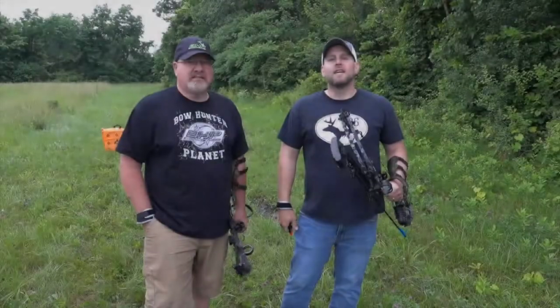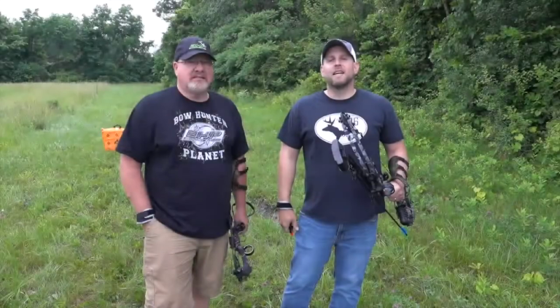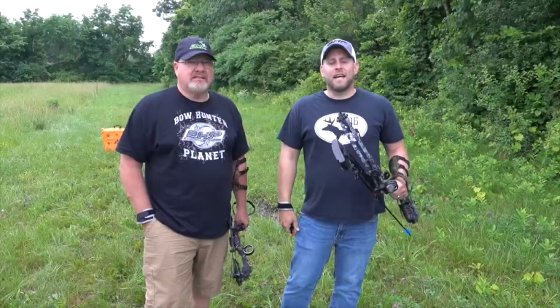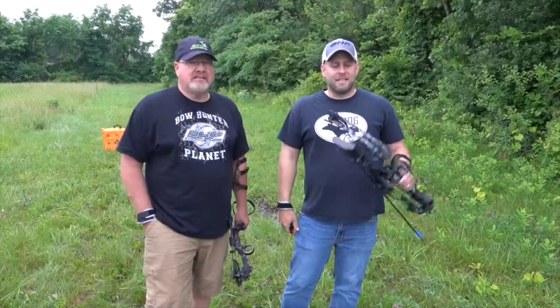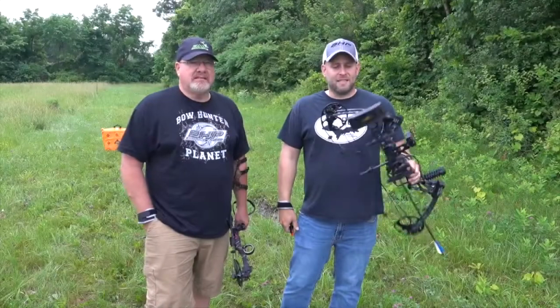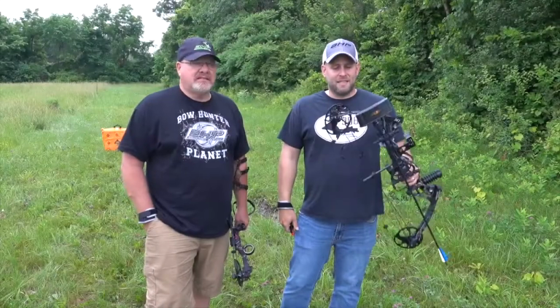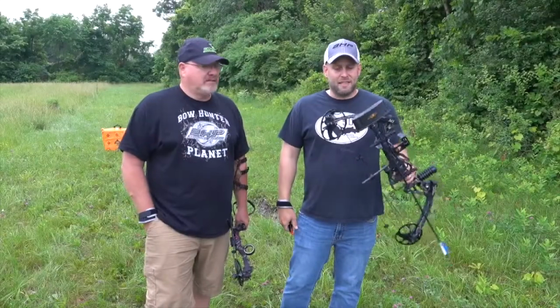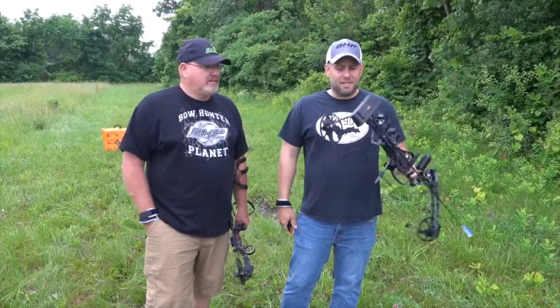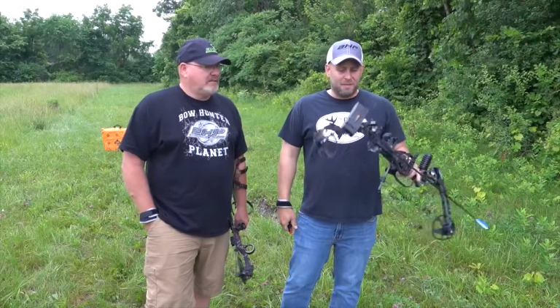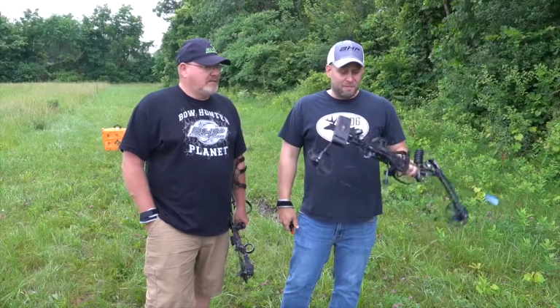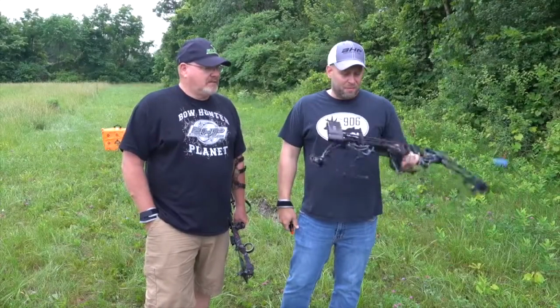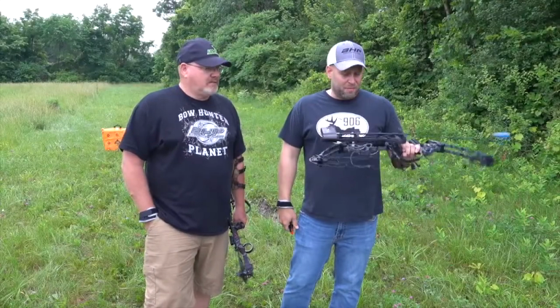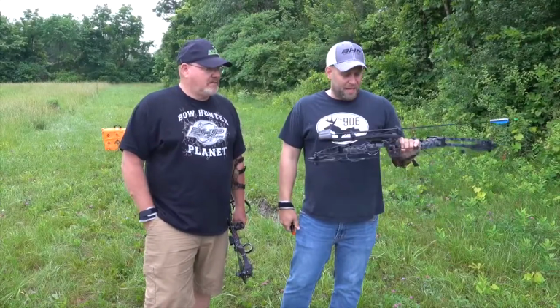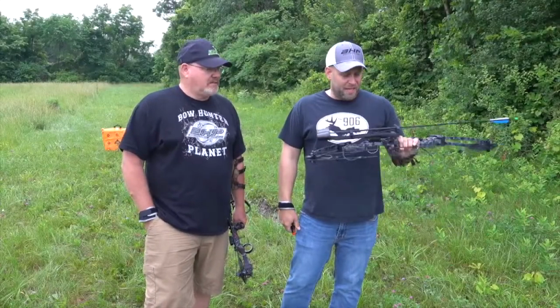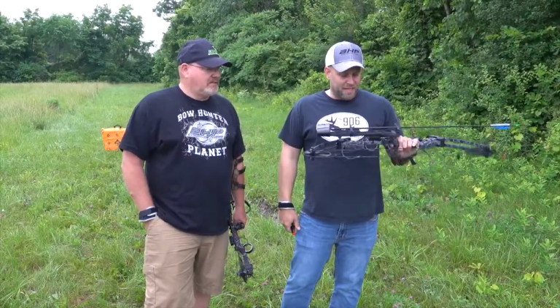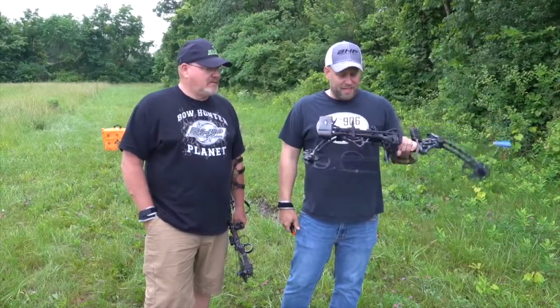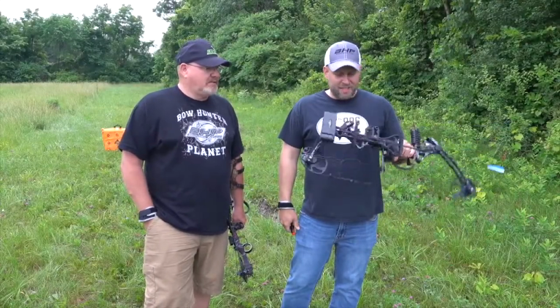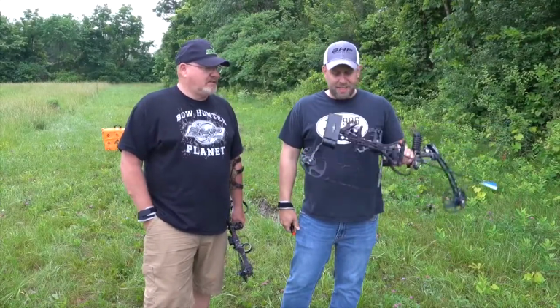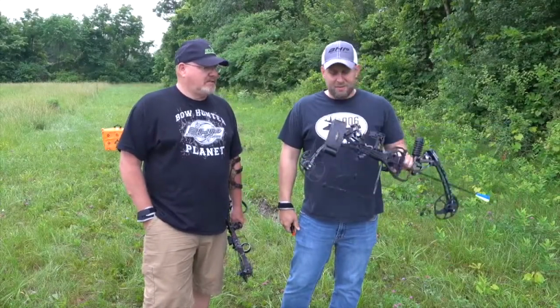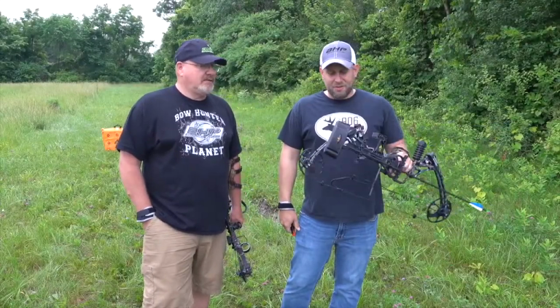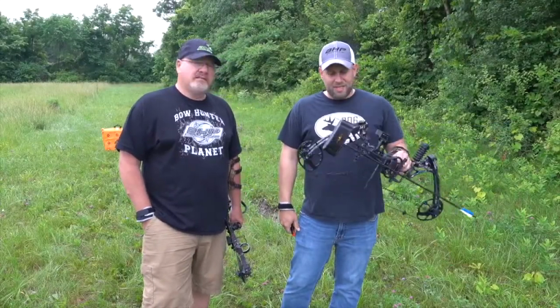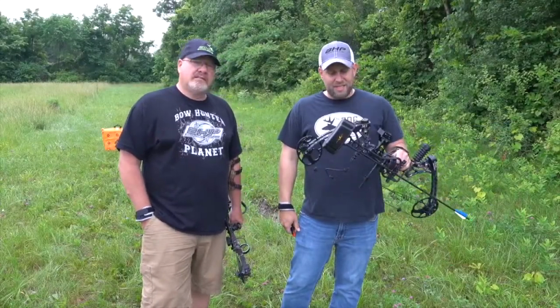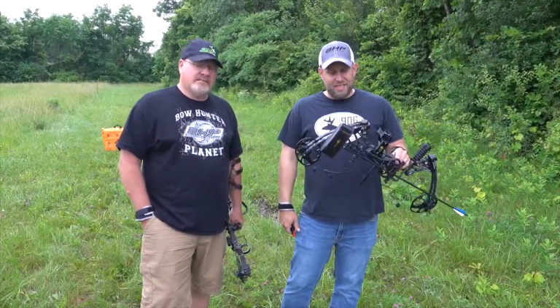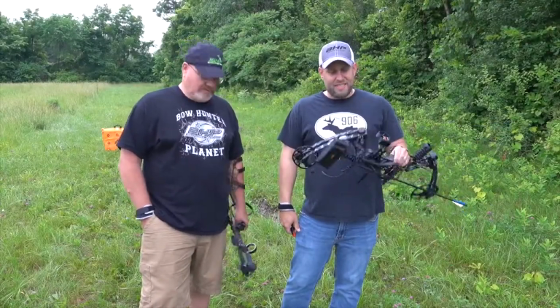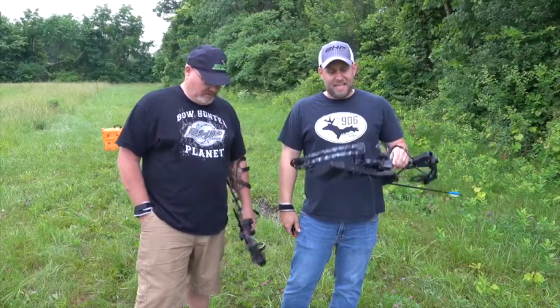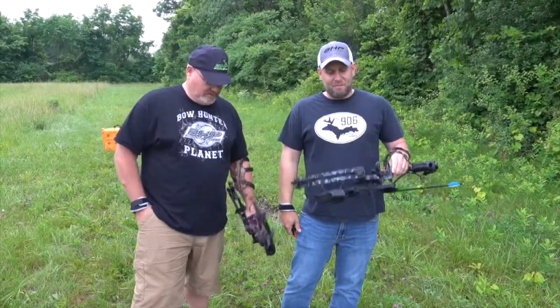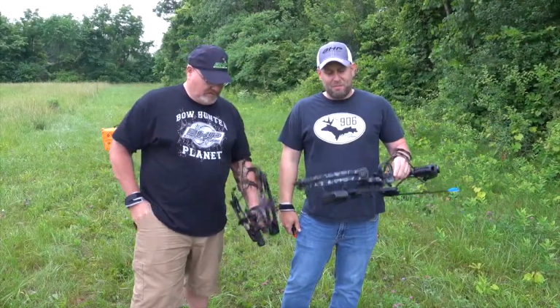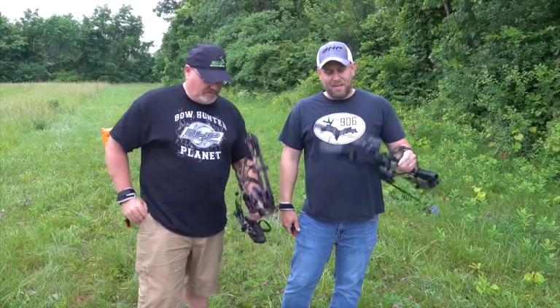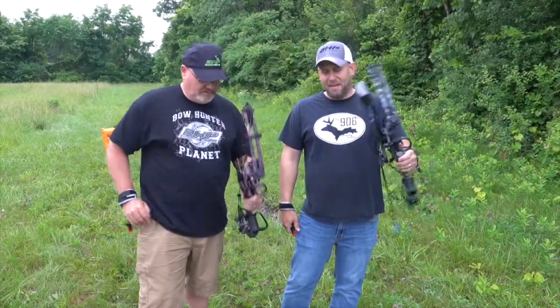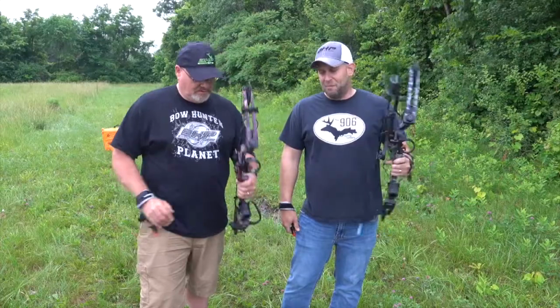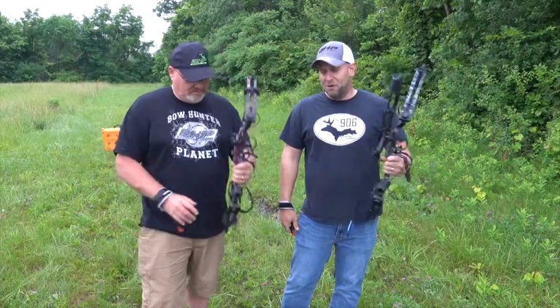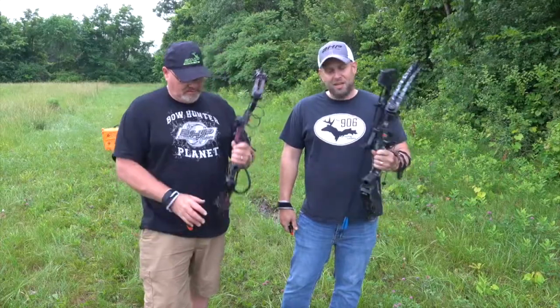Hey guys, it's Jamie from BowHunterPlanet and today we're looking at the TapPoint M1.